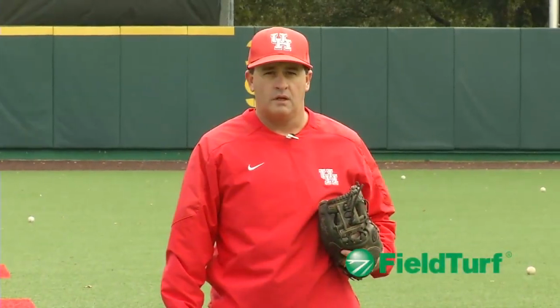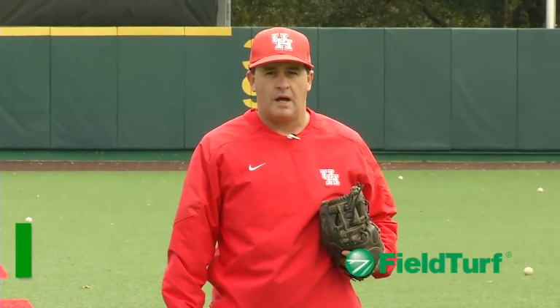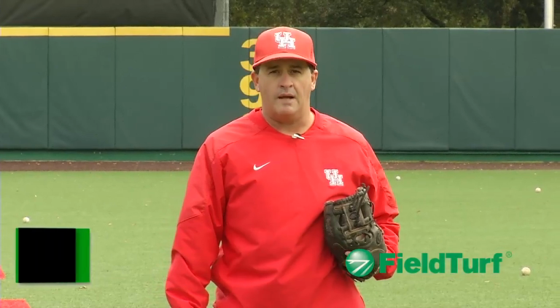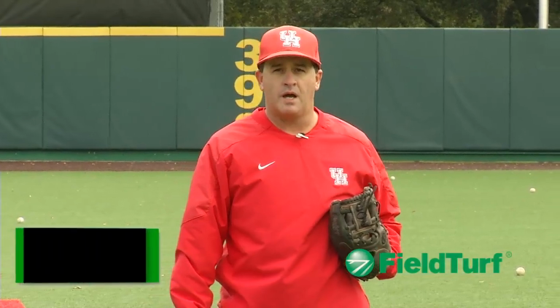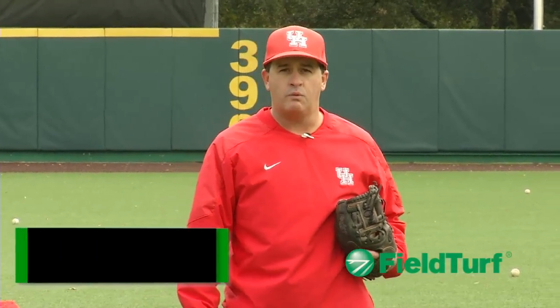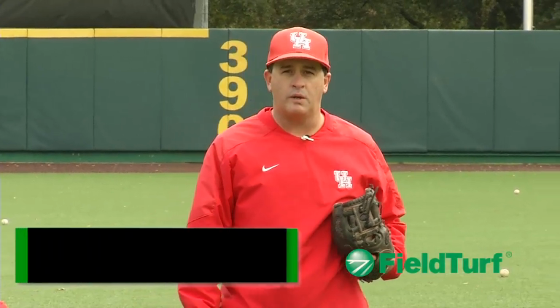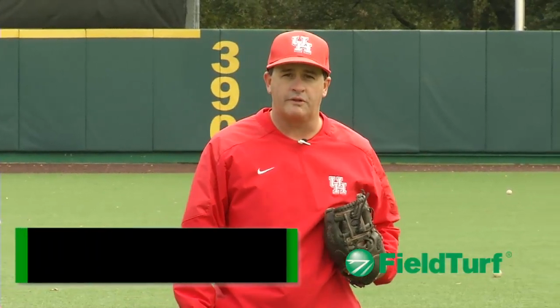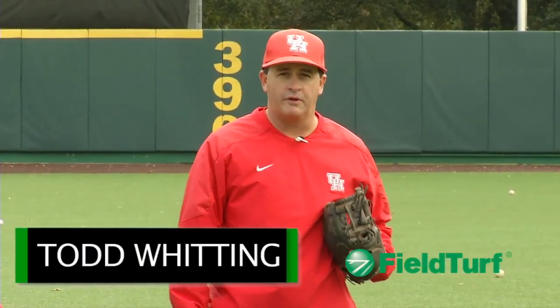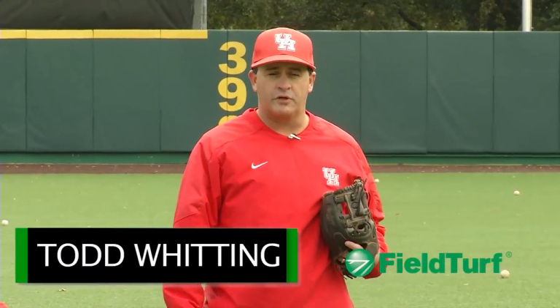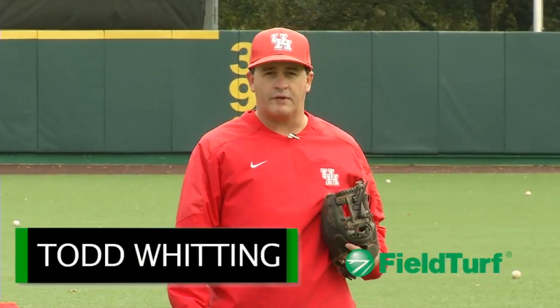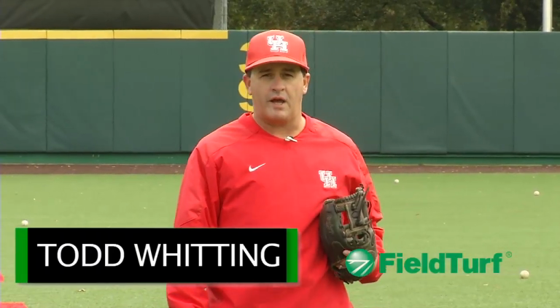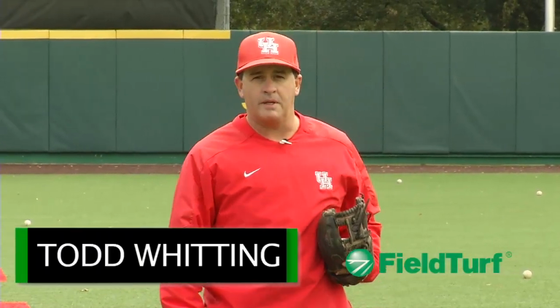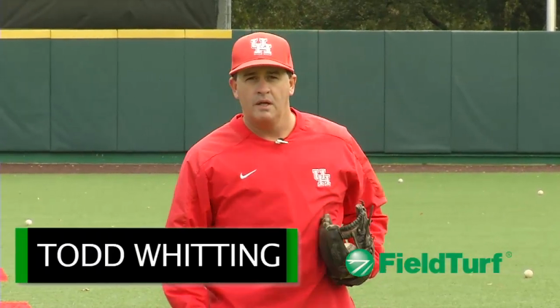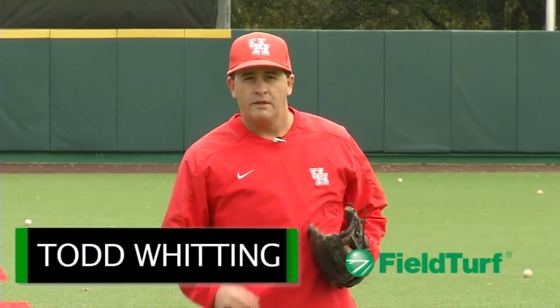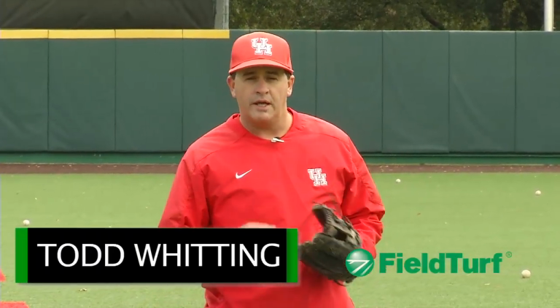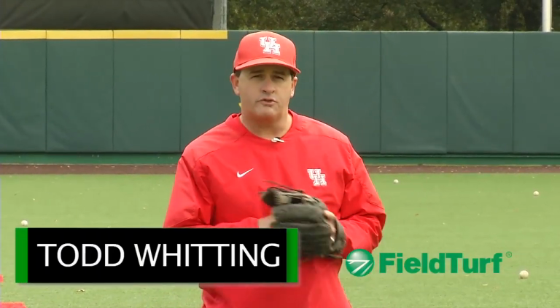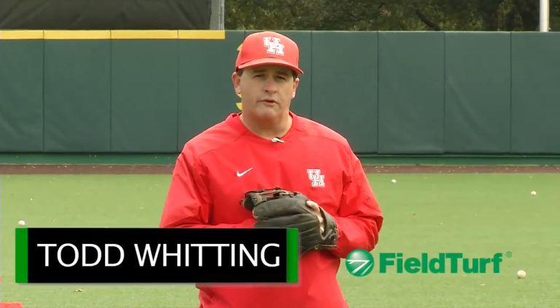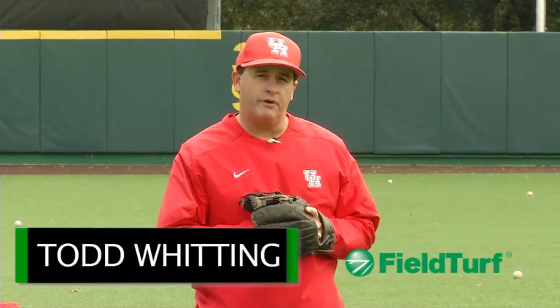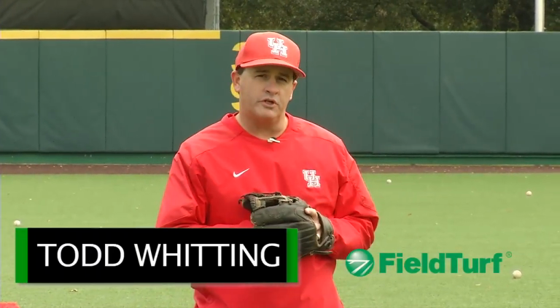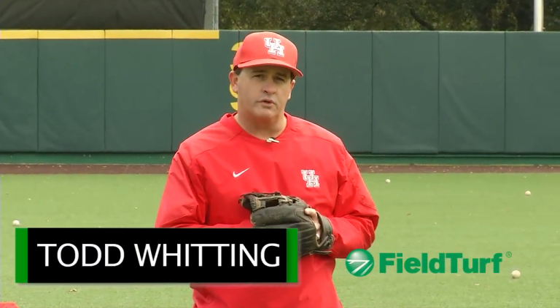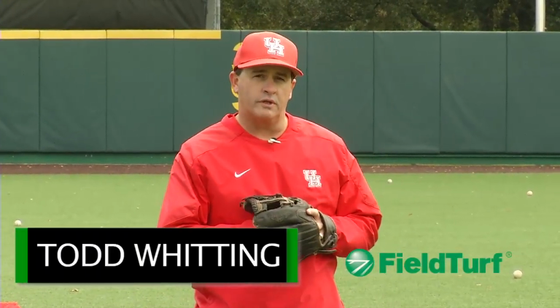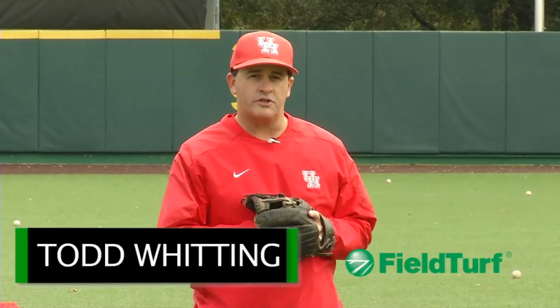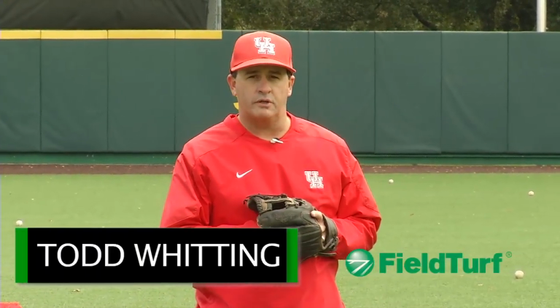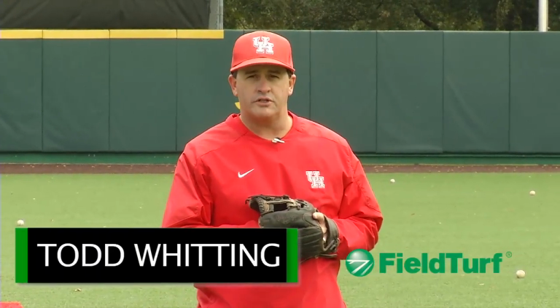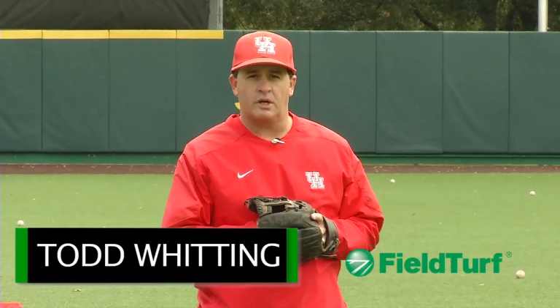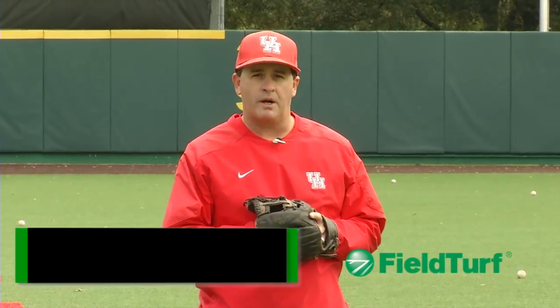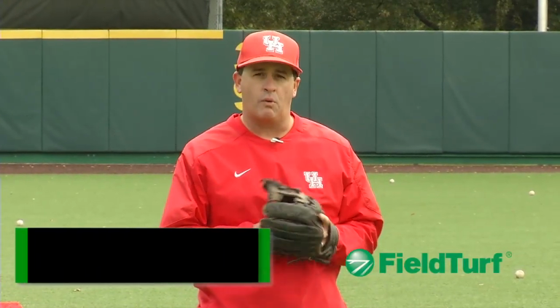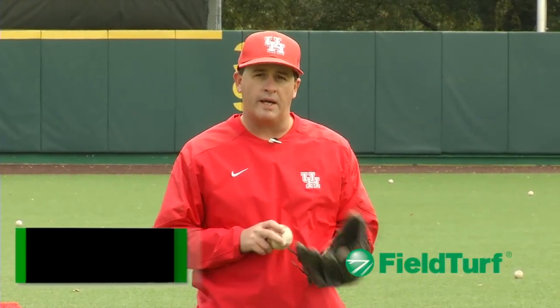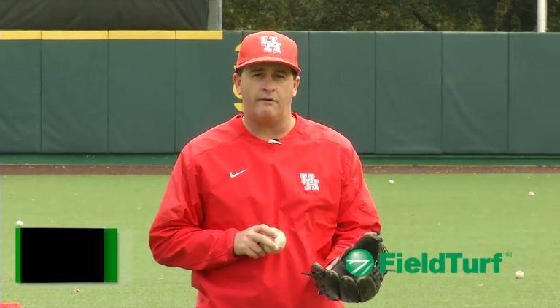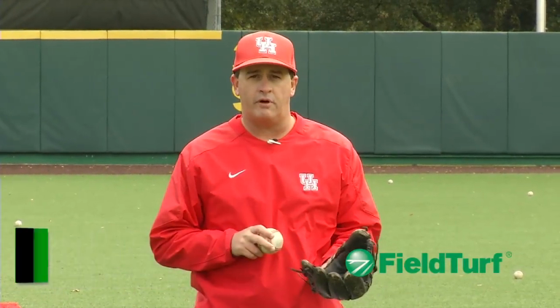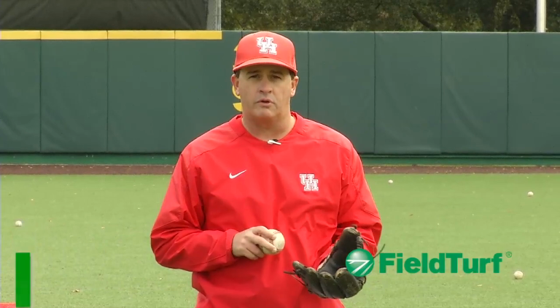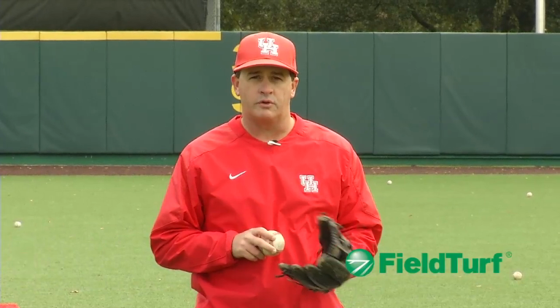Hi, I'm Todd Whitting with the Field Turf Academy. The next fielding drill in our series is going to be our one-handed fungo drill.